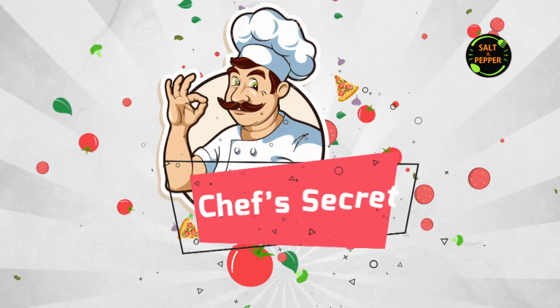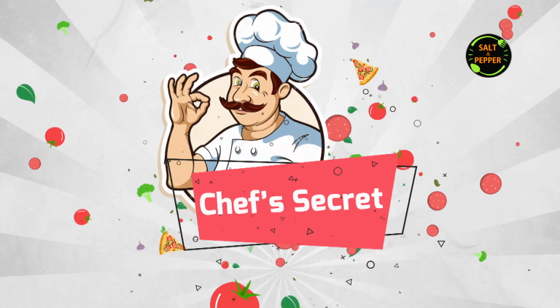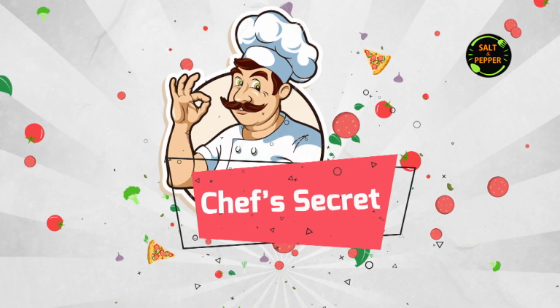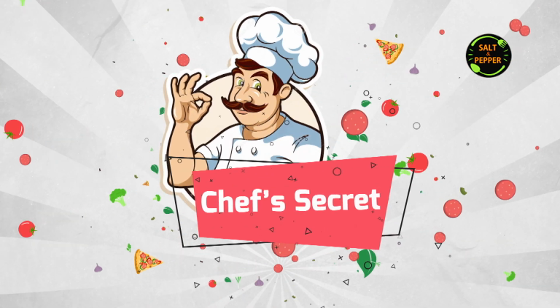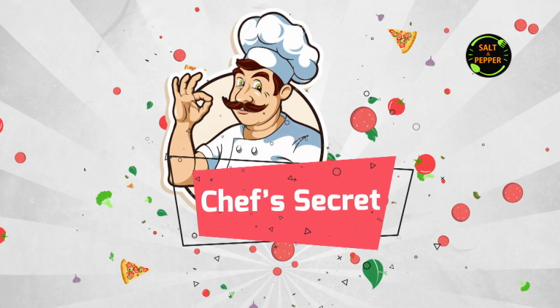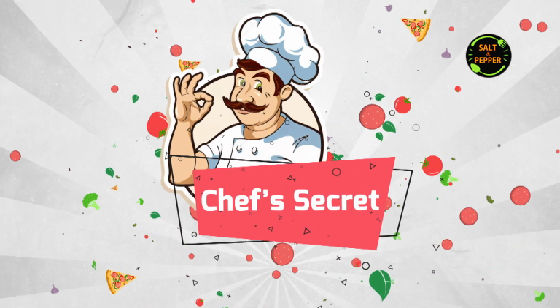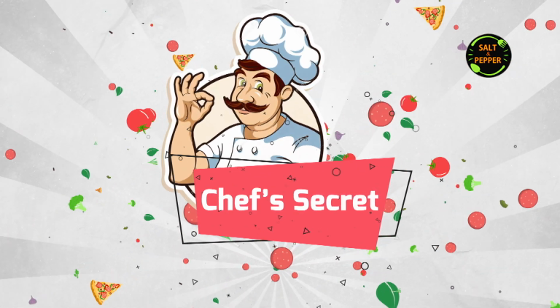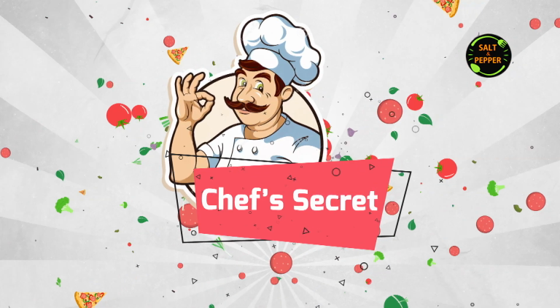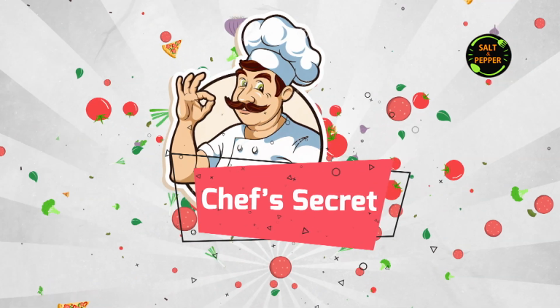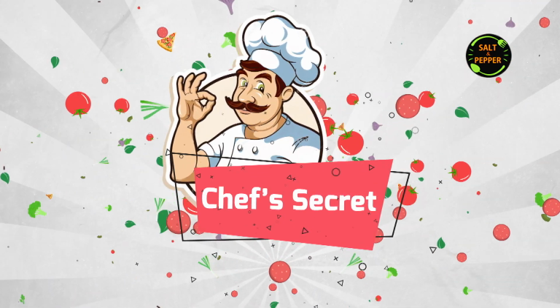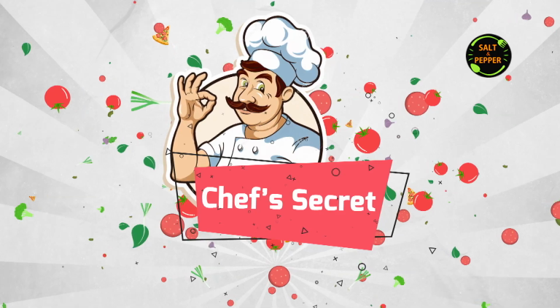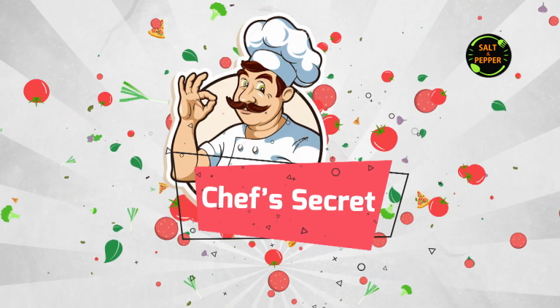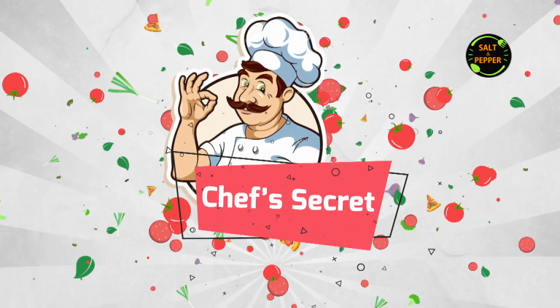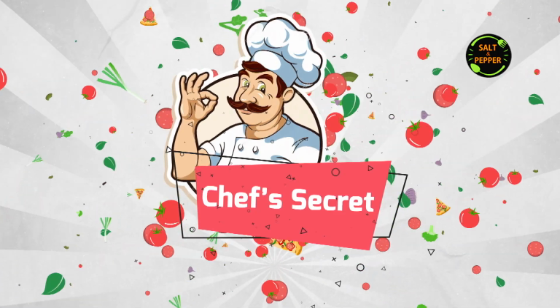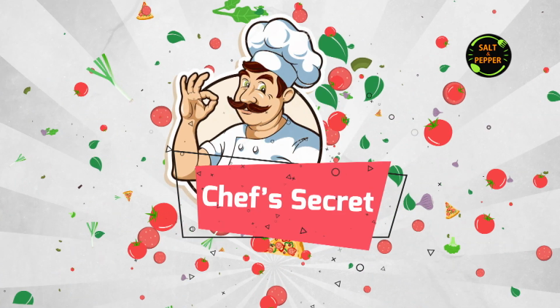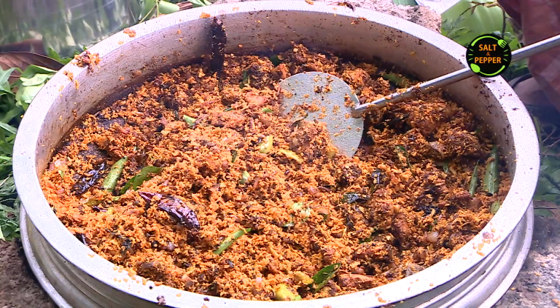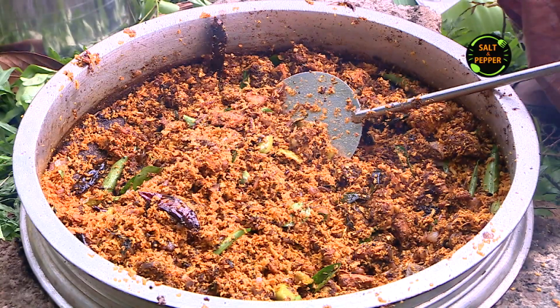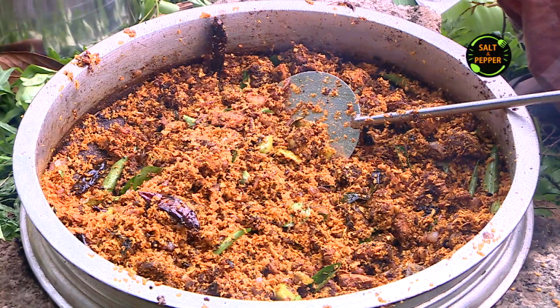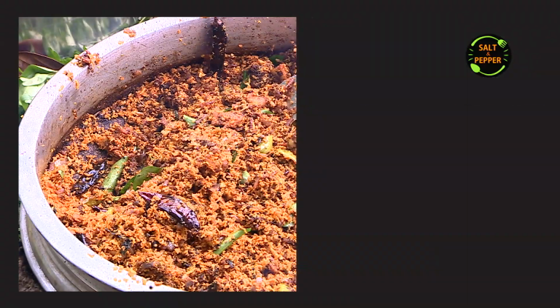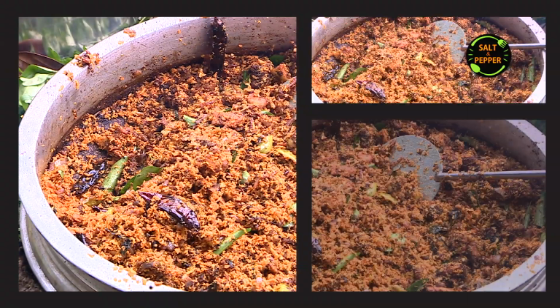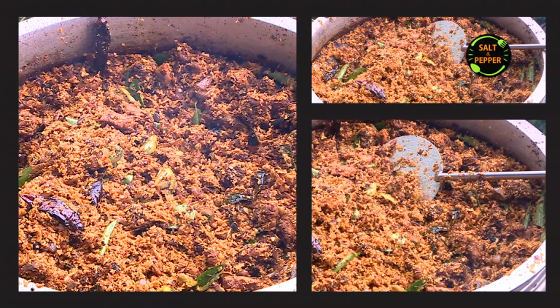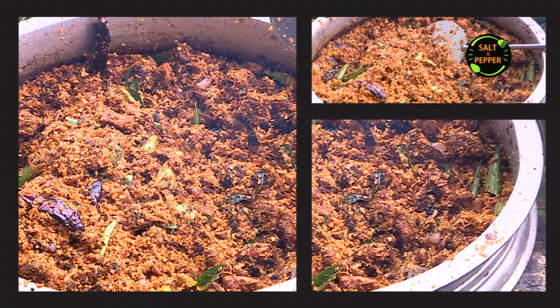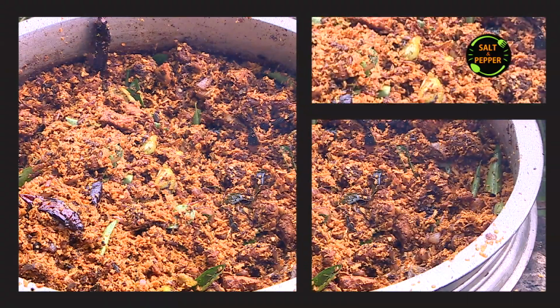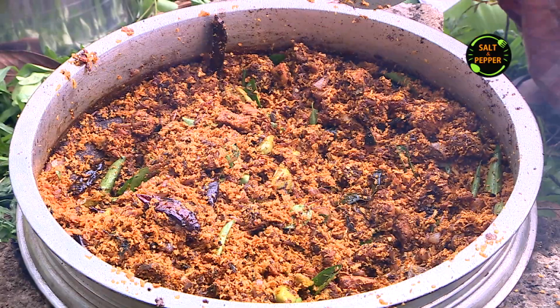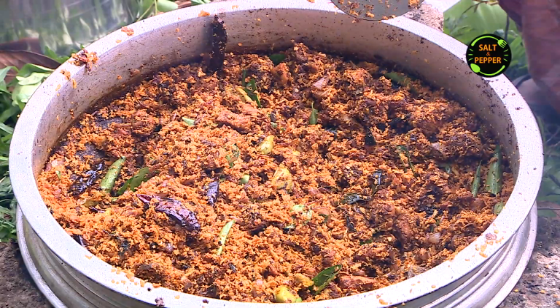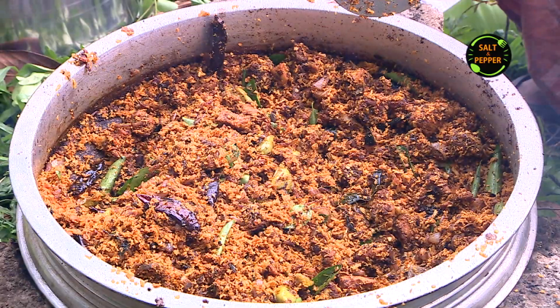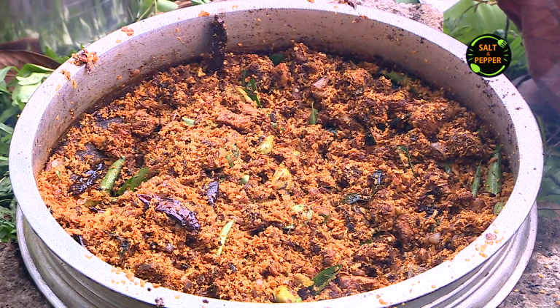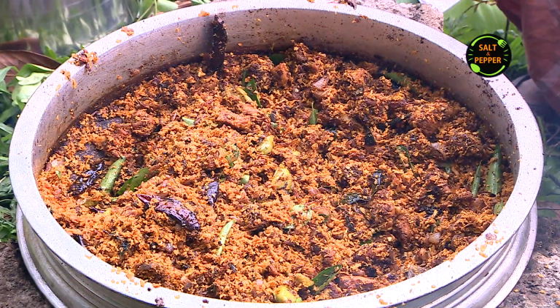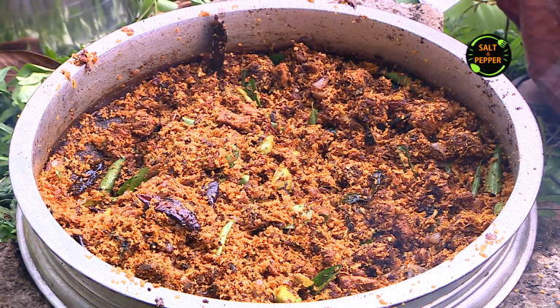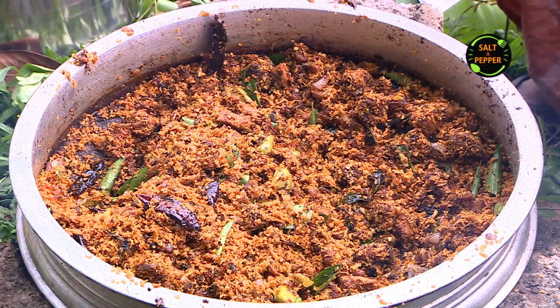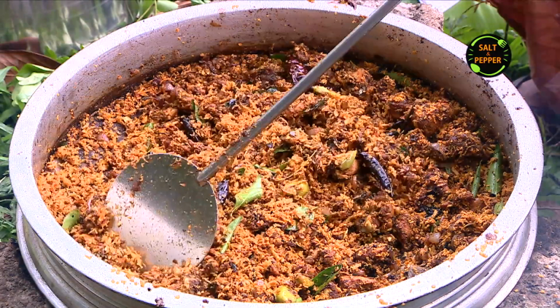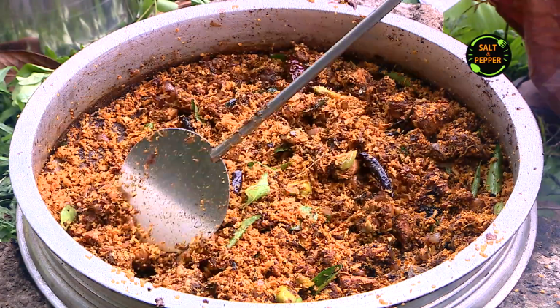Hi, welcome to Chef's Secret. Today, we are ready for a special chef's secret.